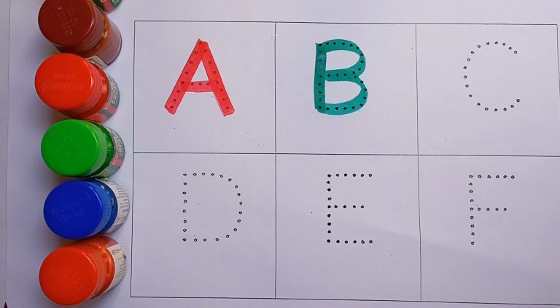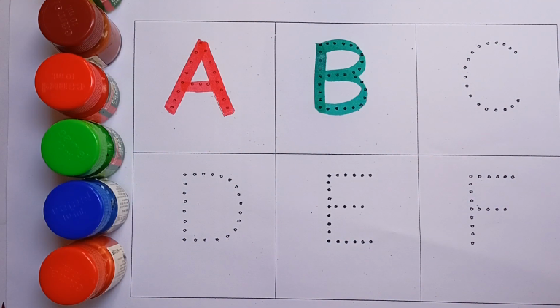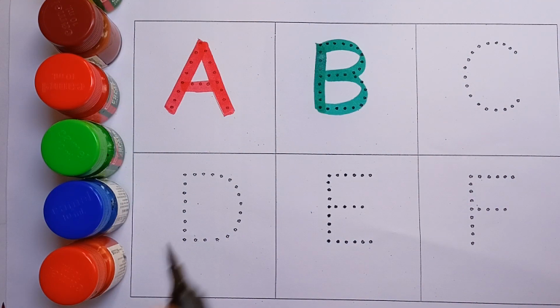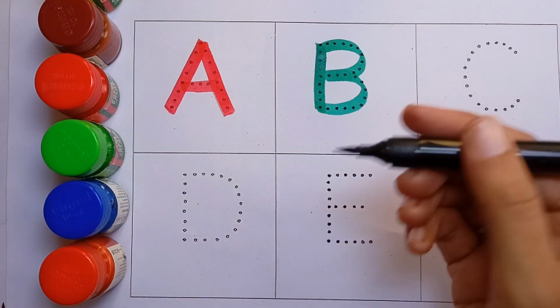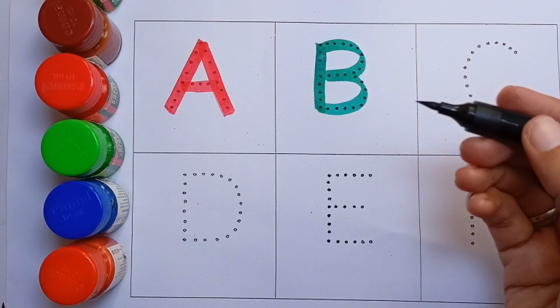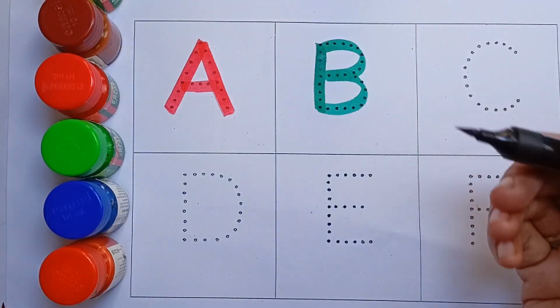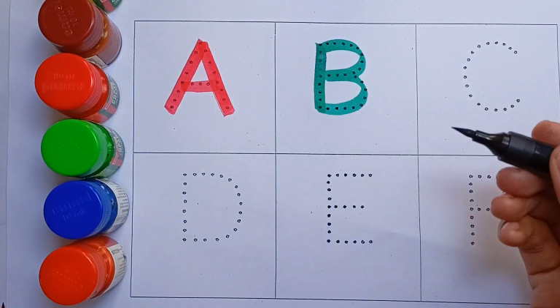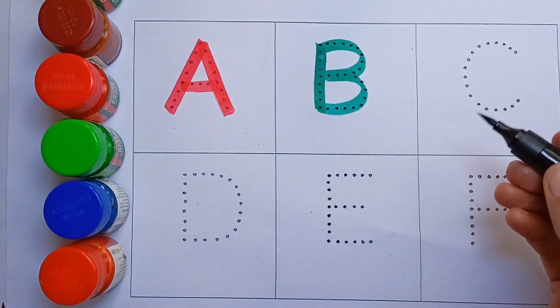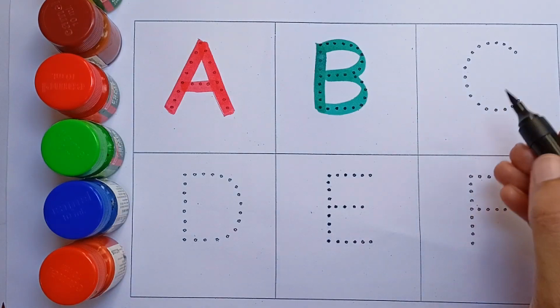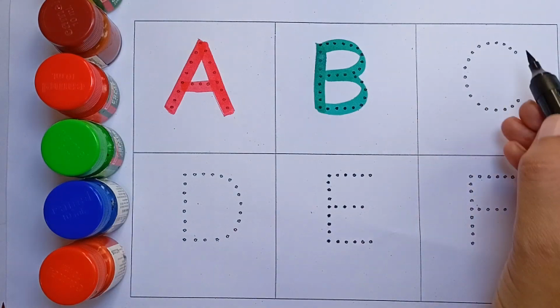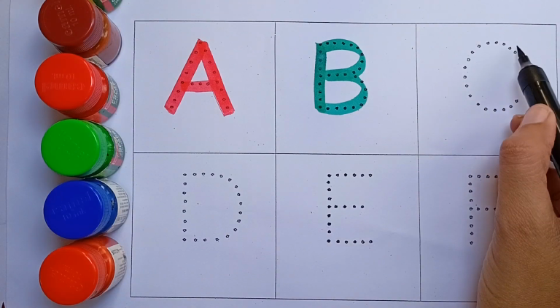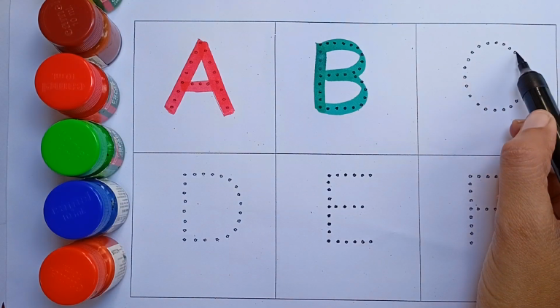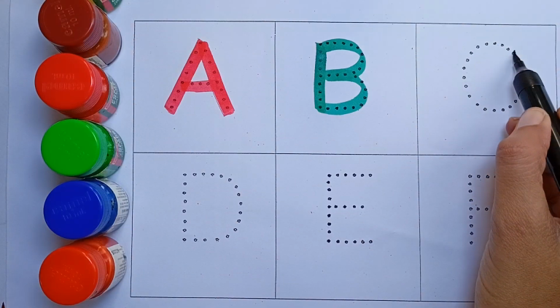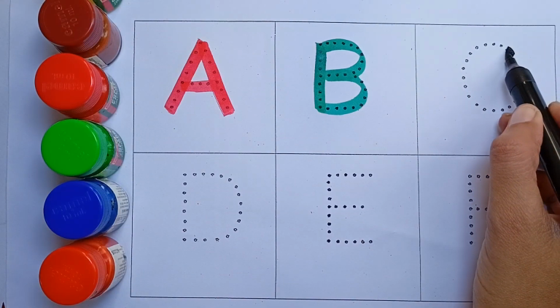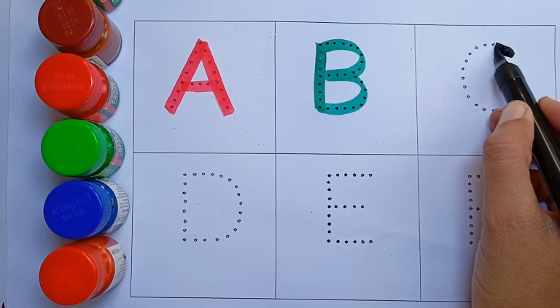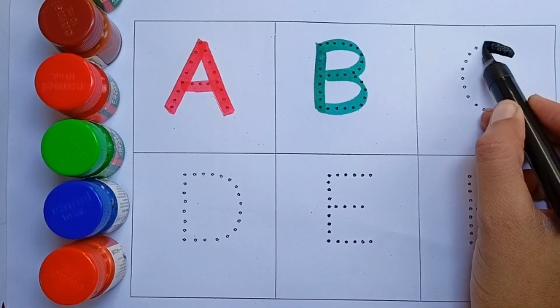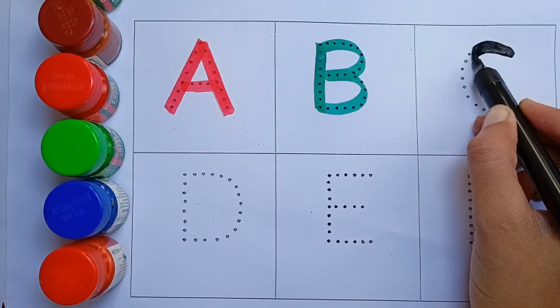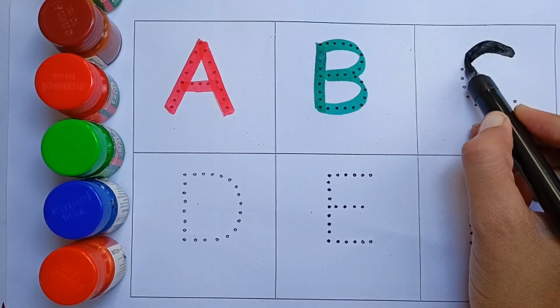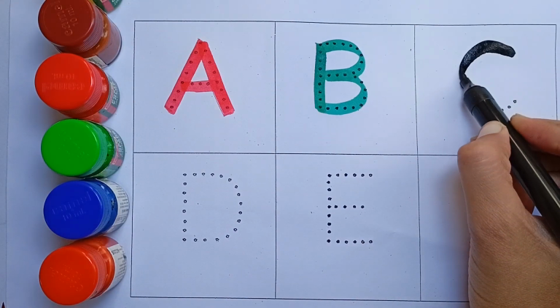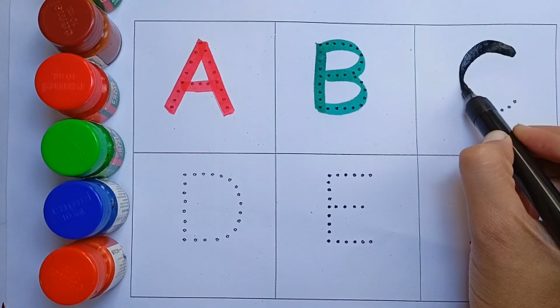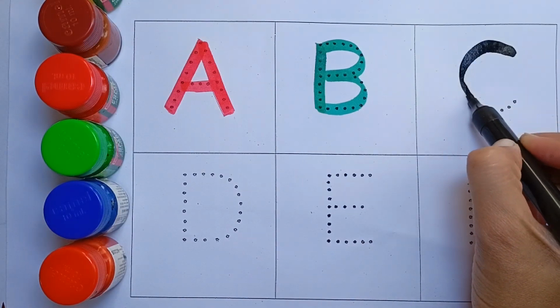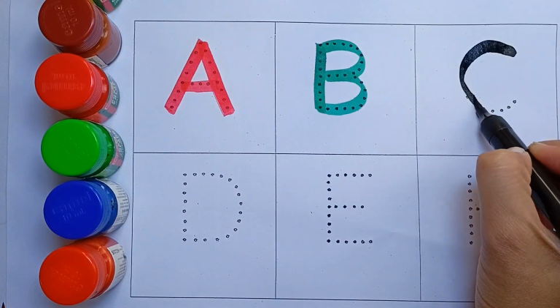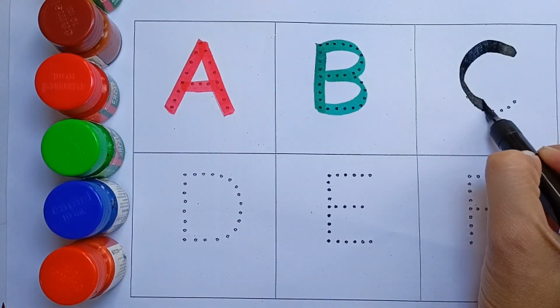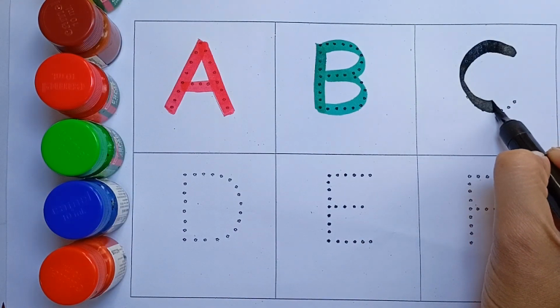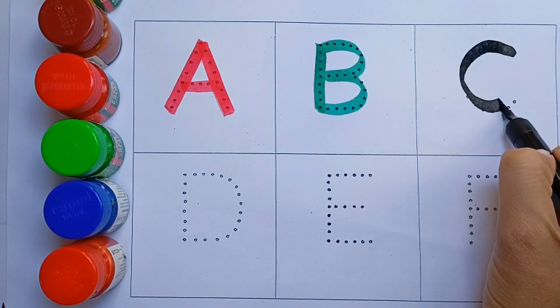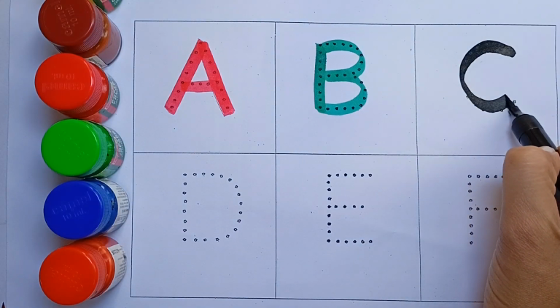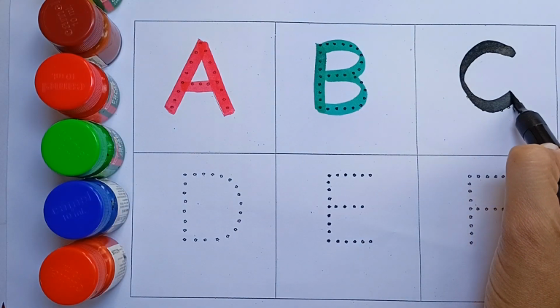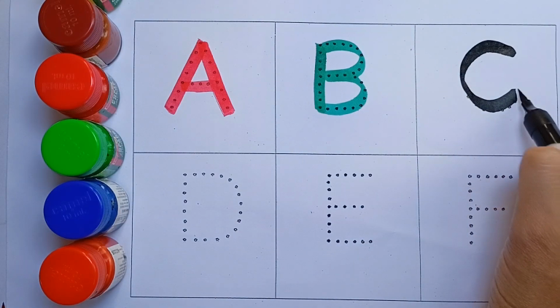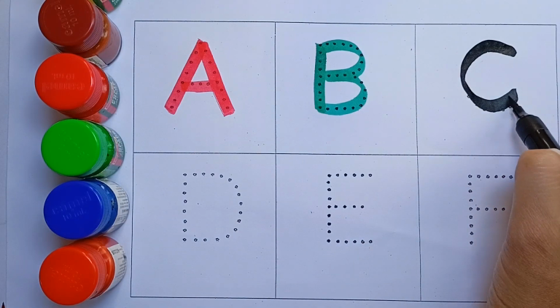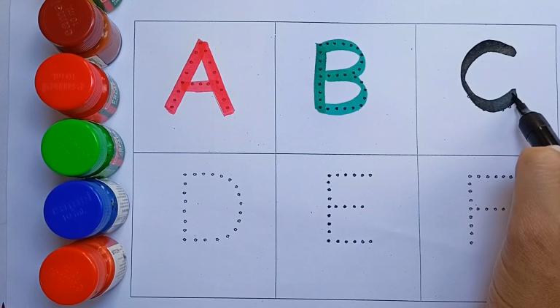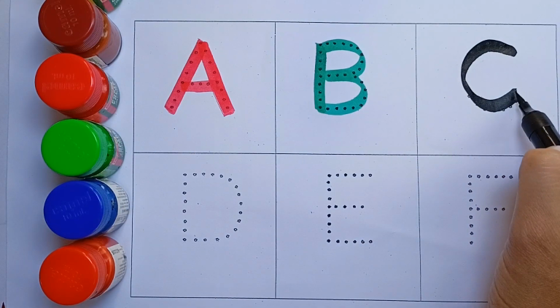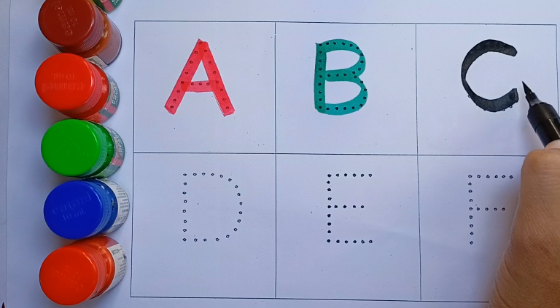Black color. C, C for cat. Cat means billy.